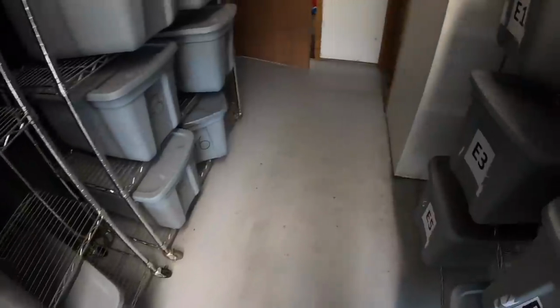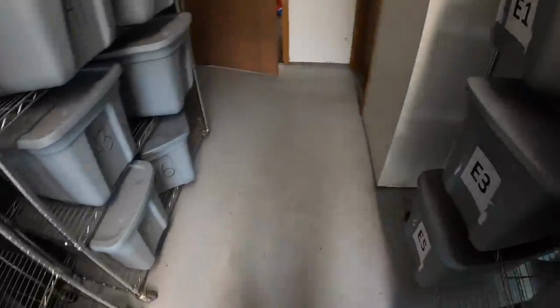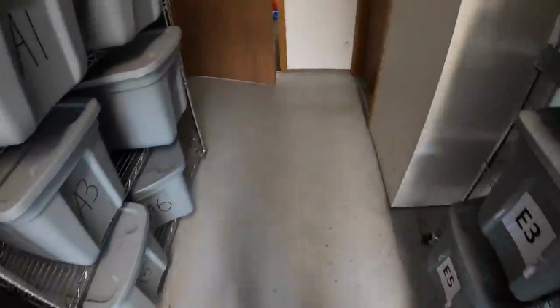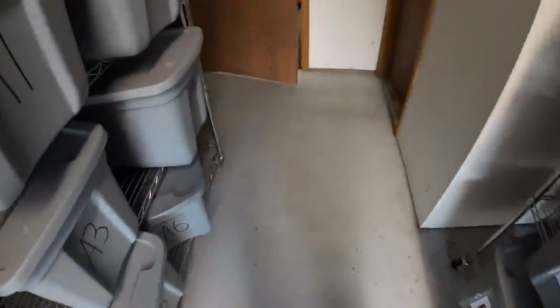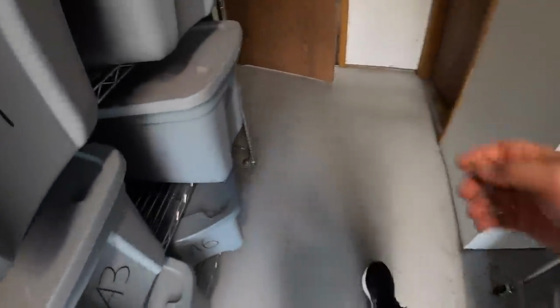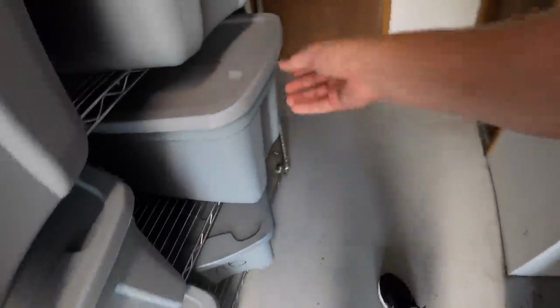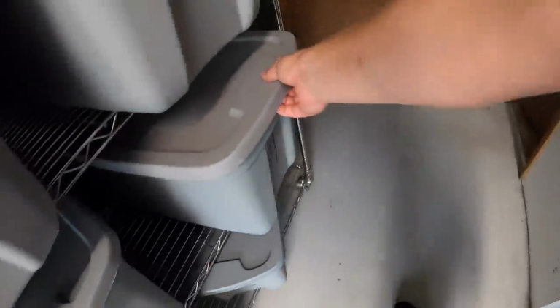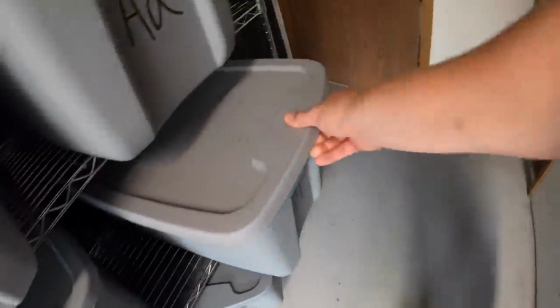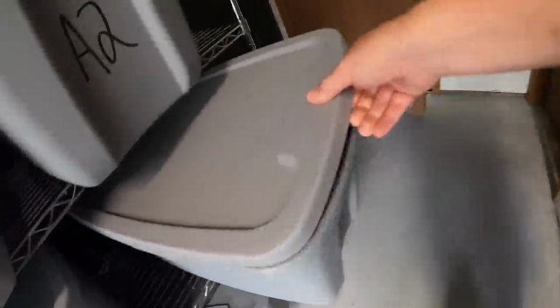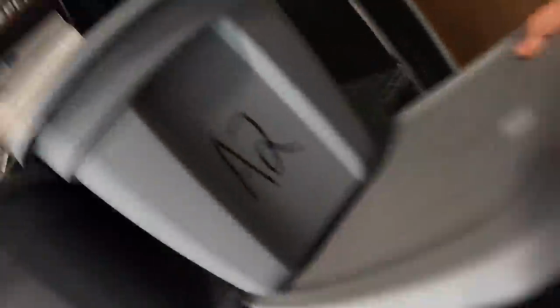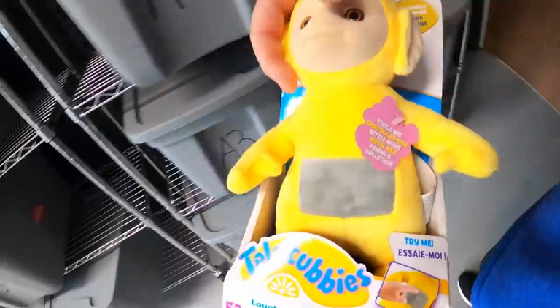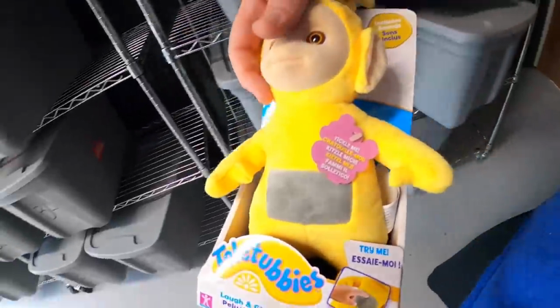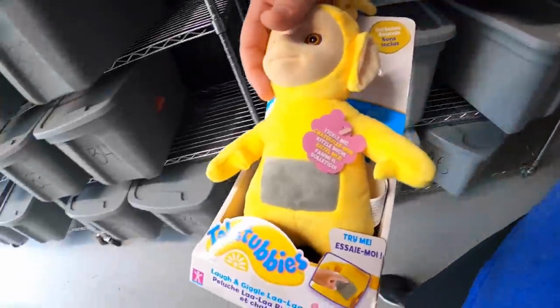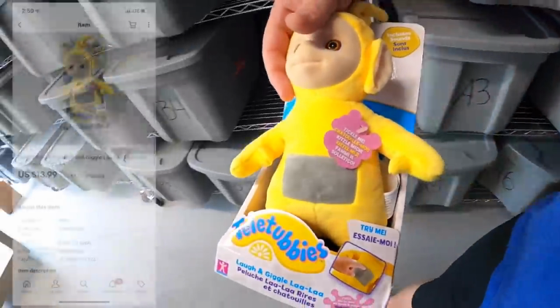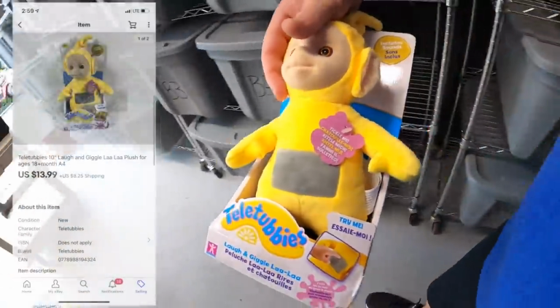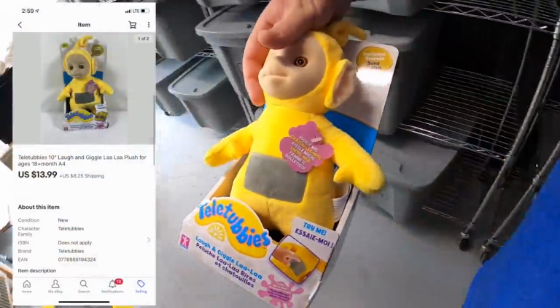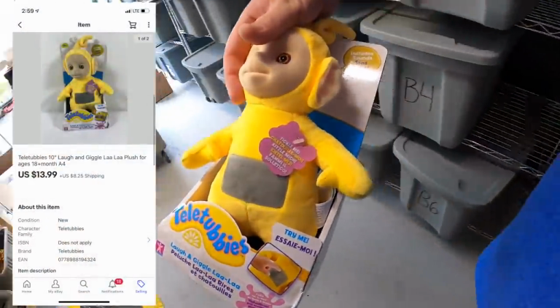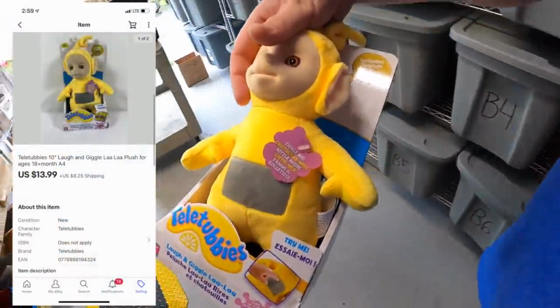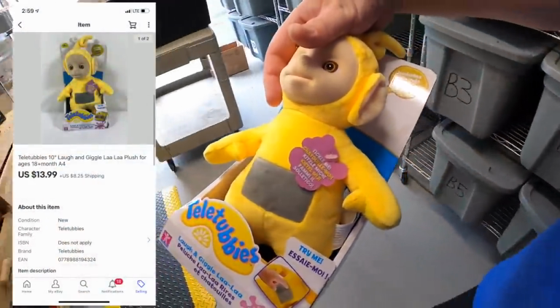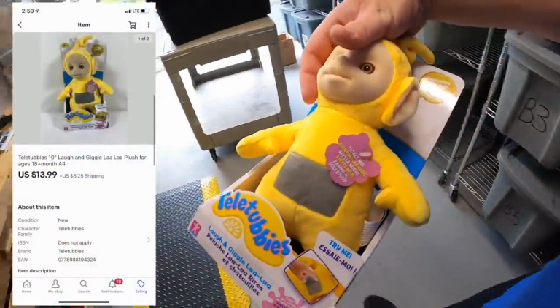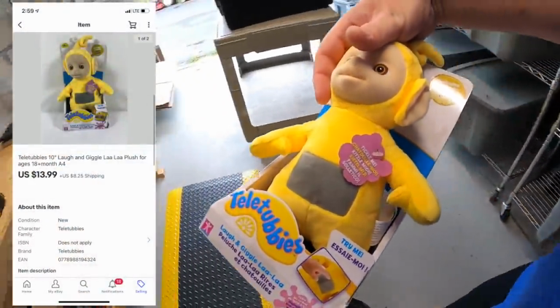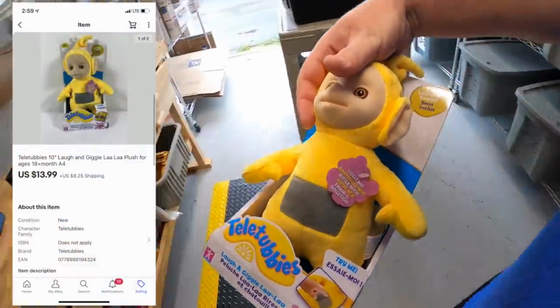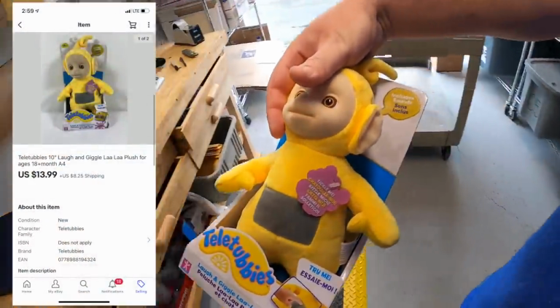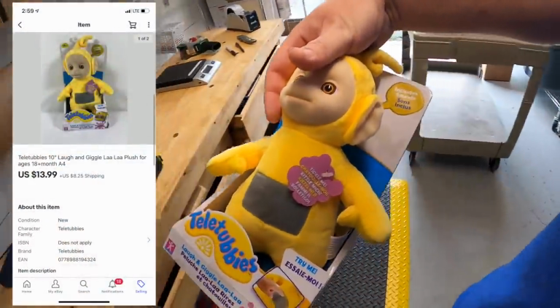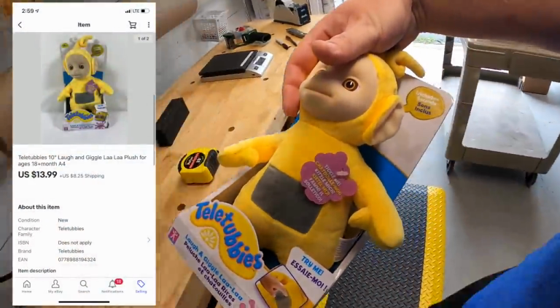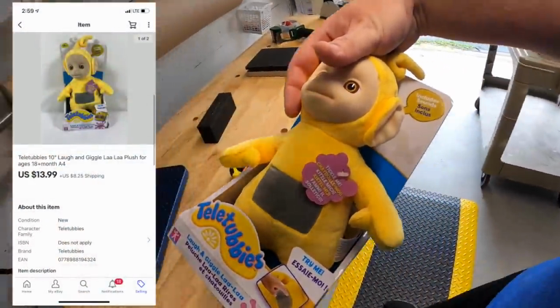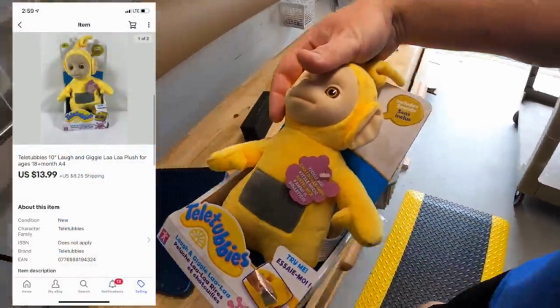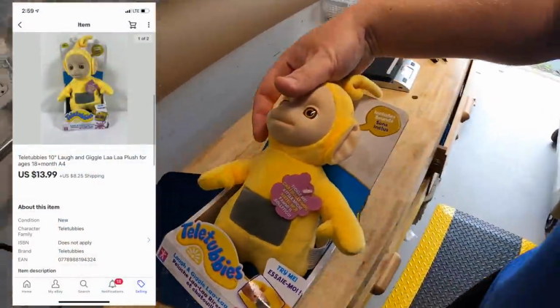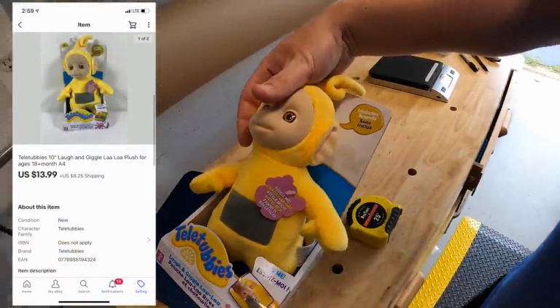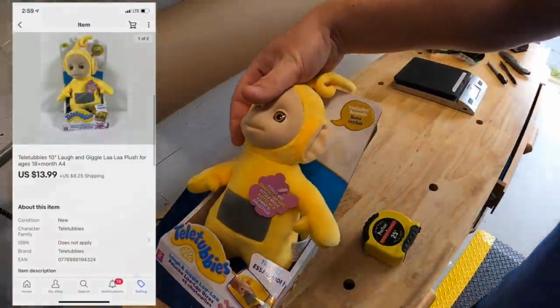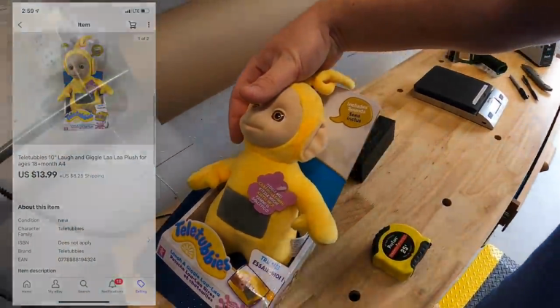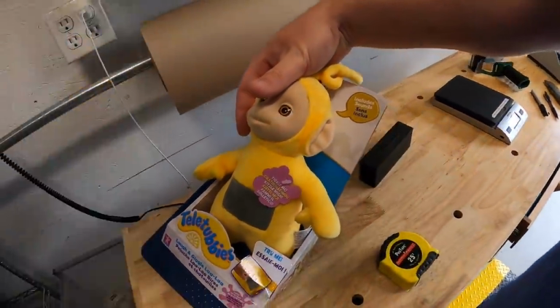First thing is over here at A4. This is a Teletubbies doll — the last one I have. This sold for $13.99 plus shipping.